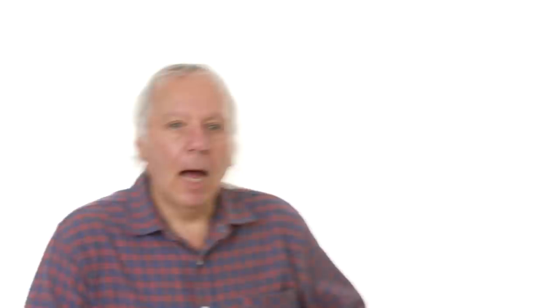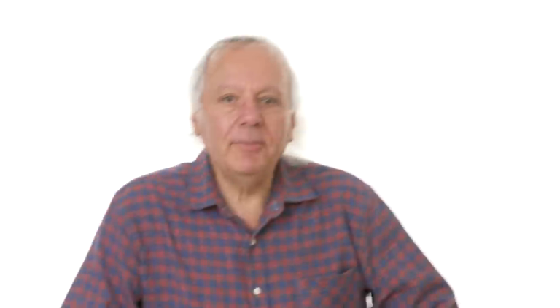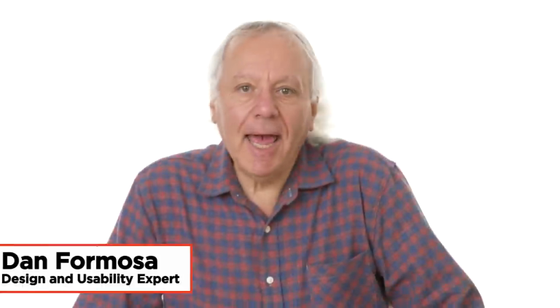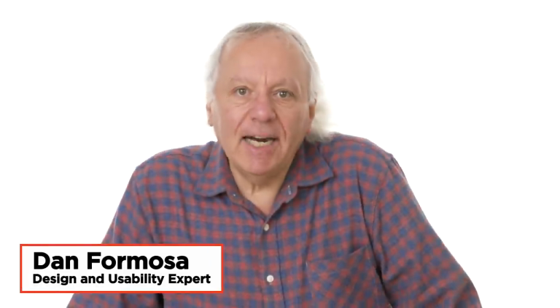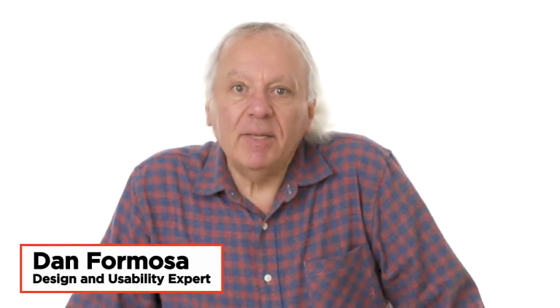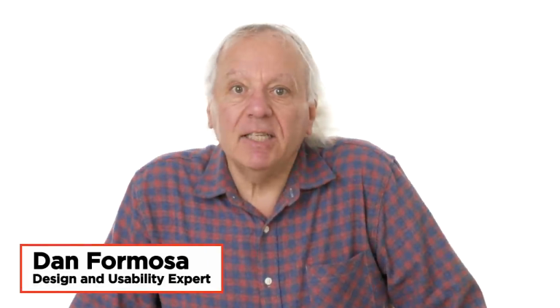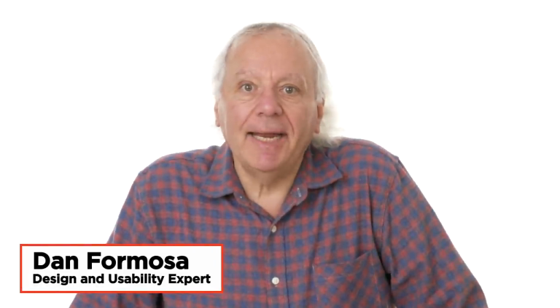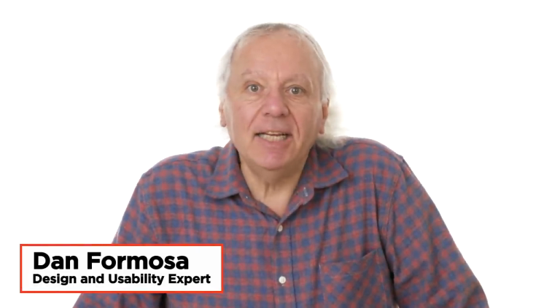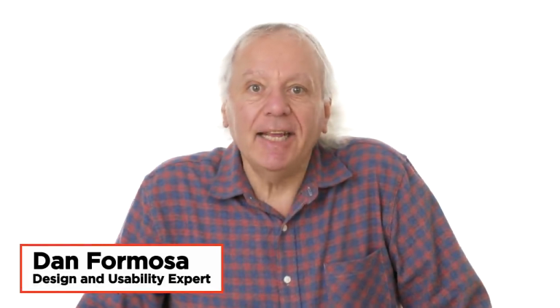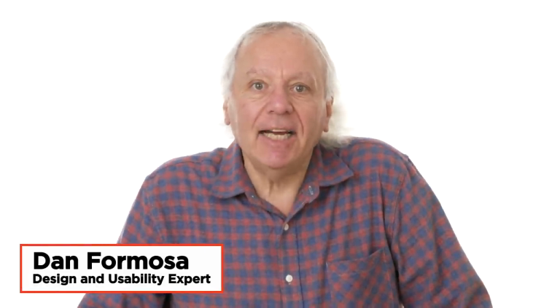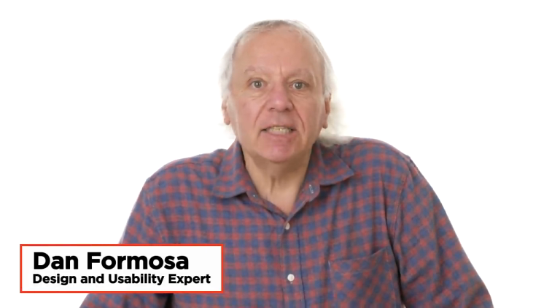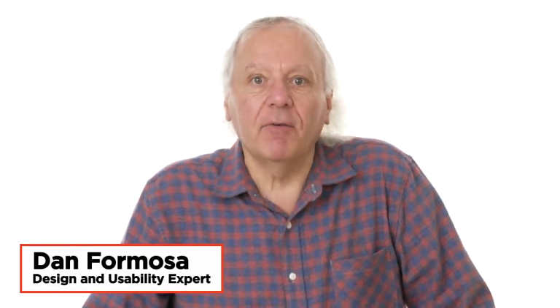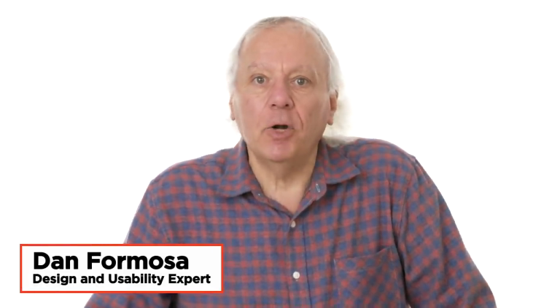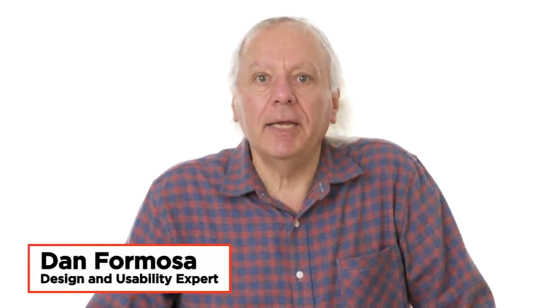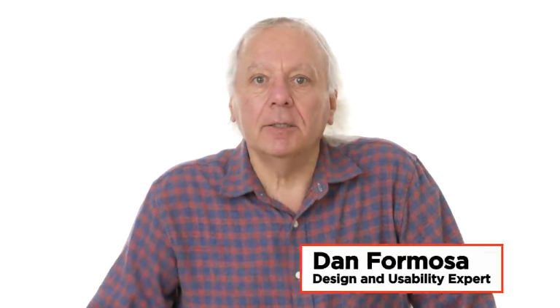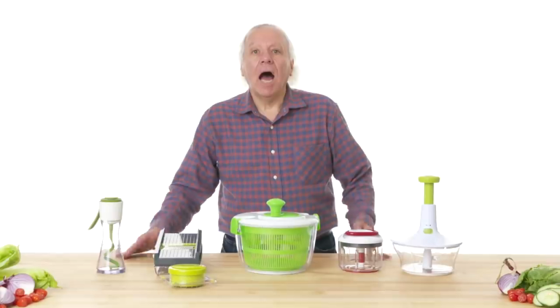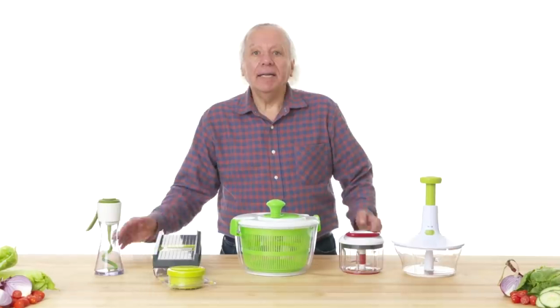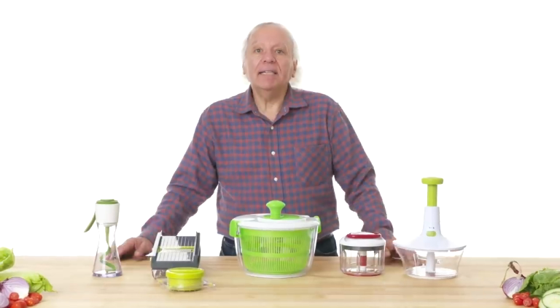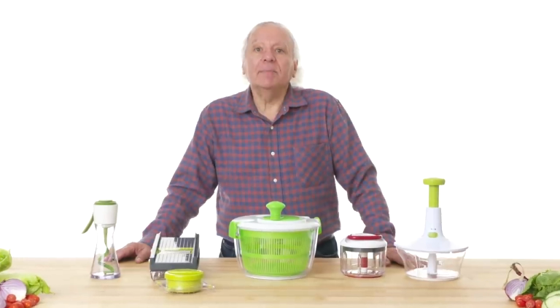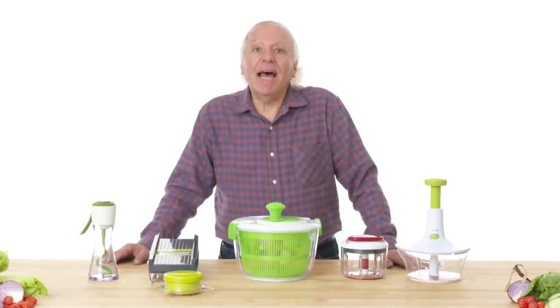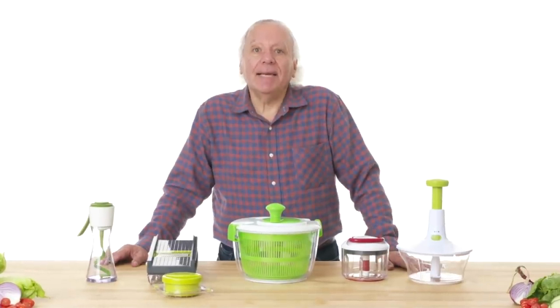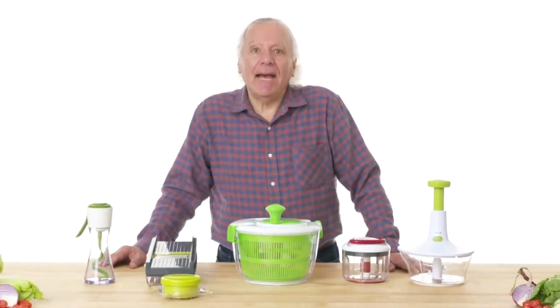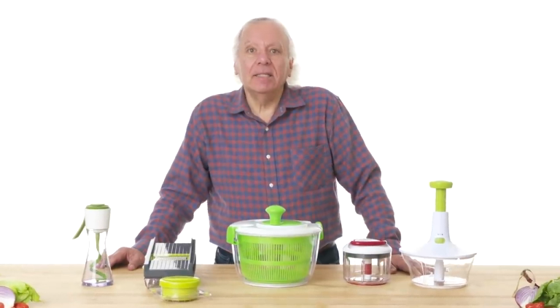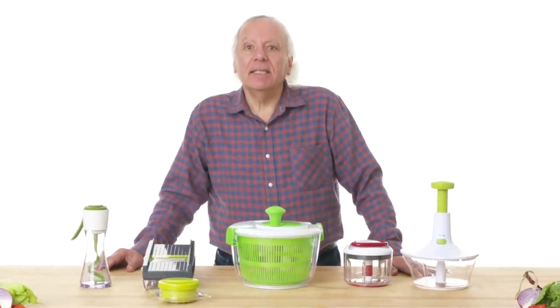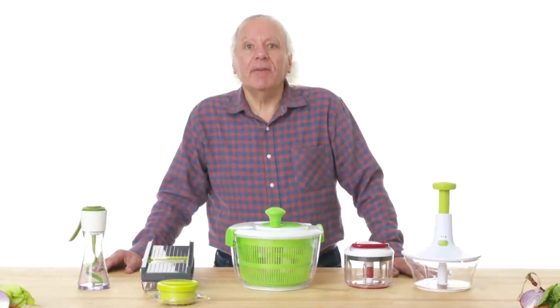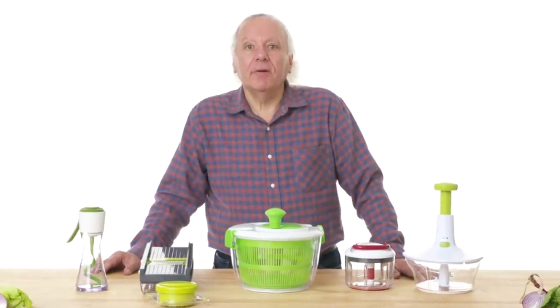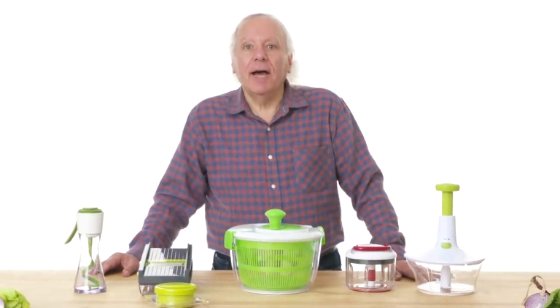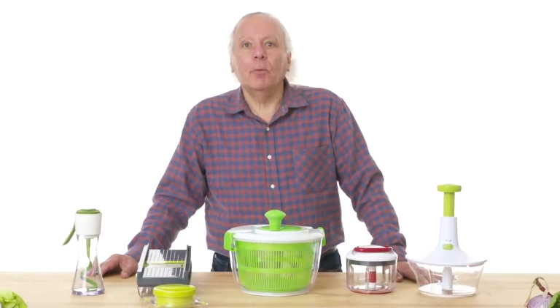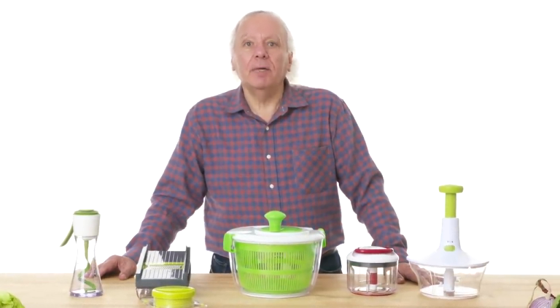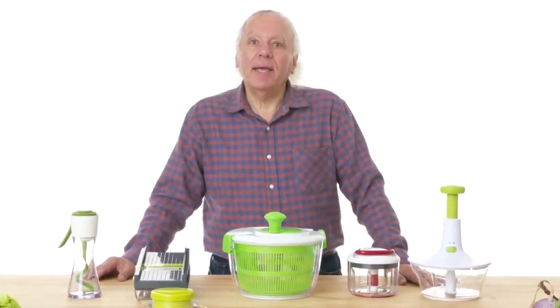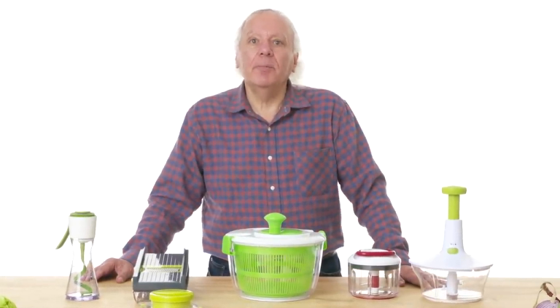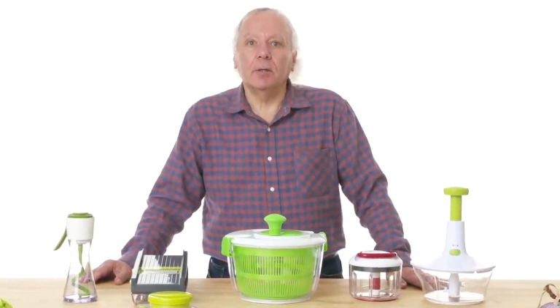I'm Dan and I've been designing kitchen gadgets for 40 years. I'm going to test some salad gadgets and see if I can find a way to make them better.